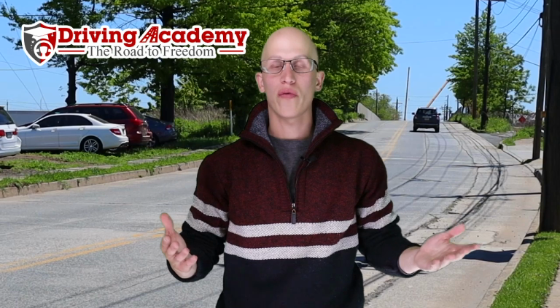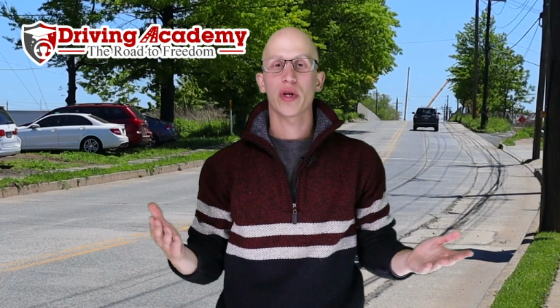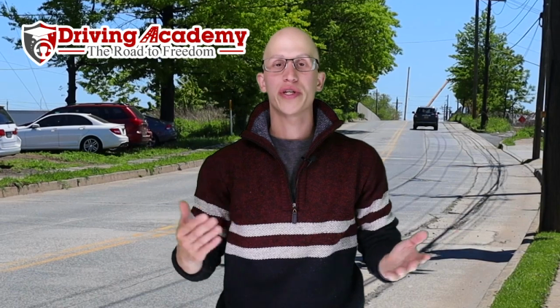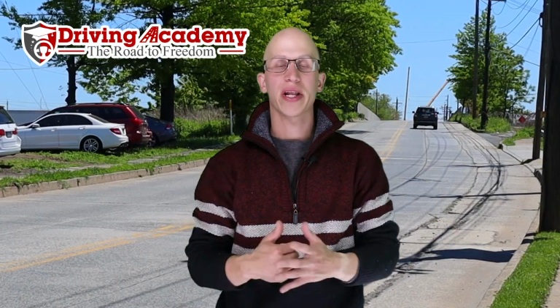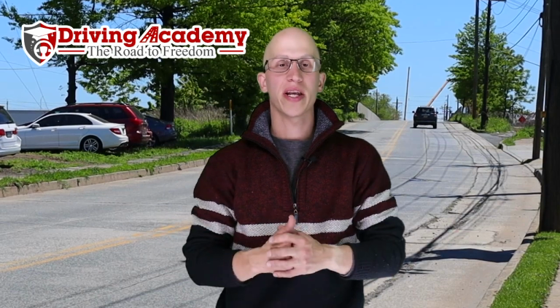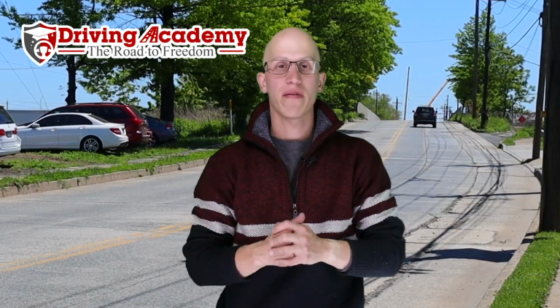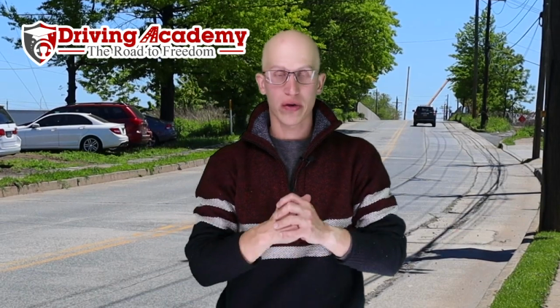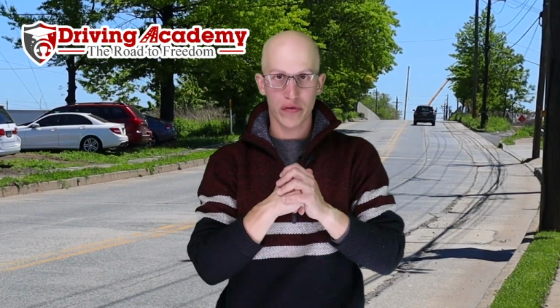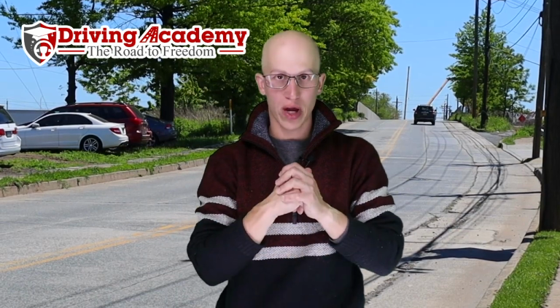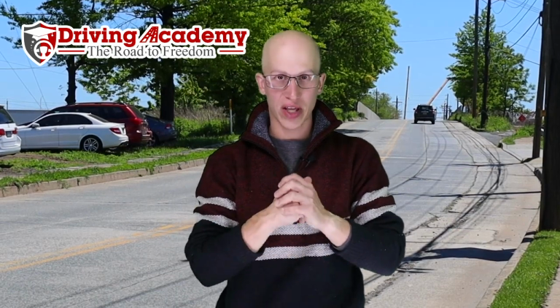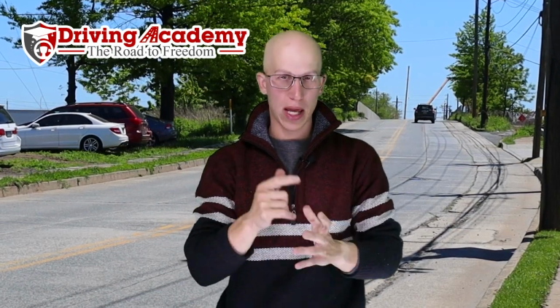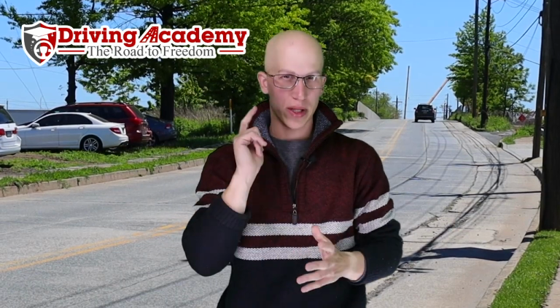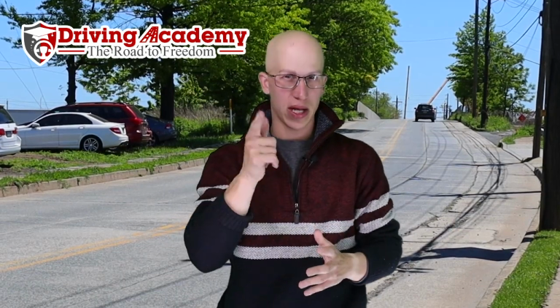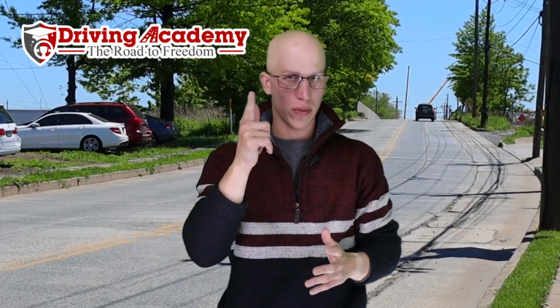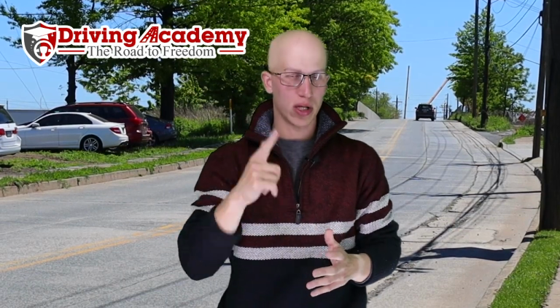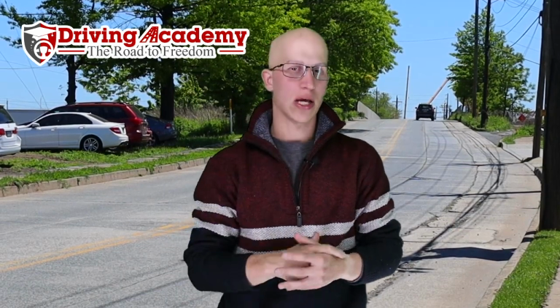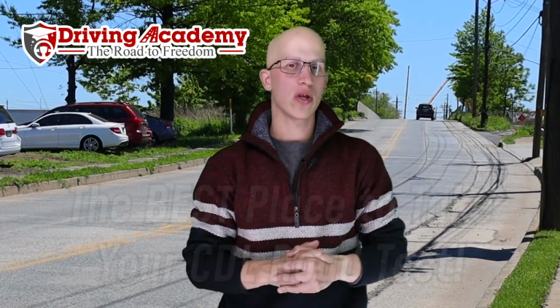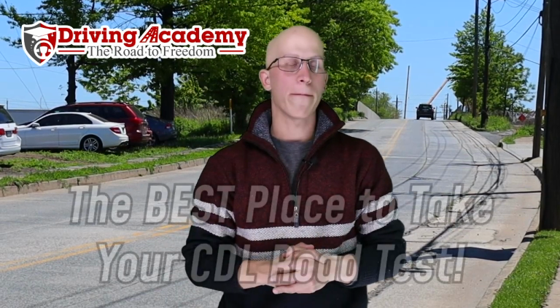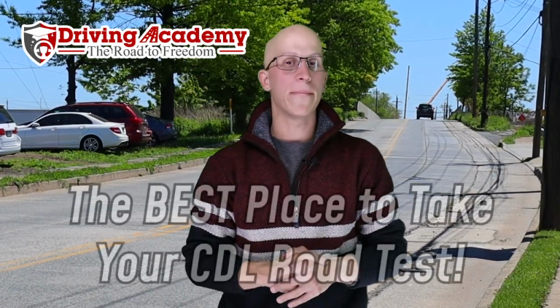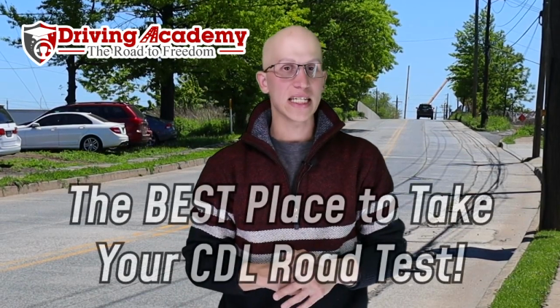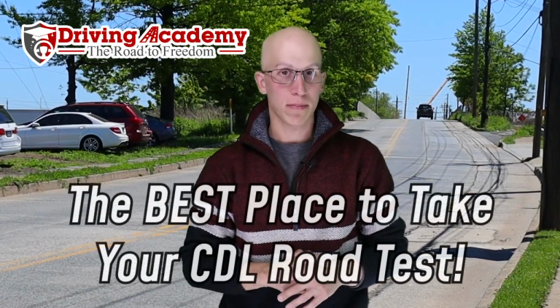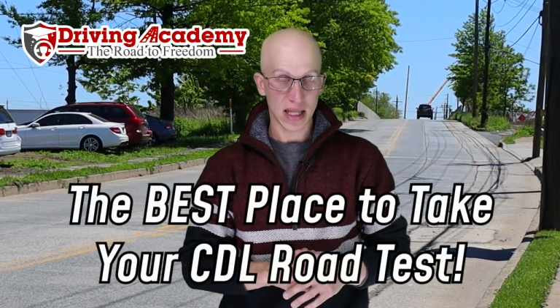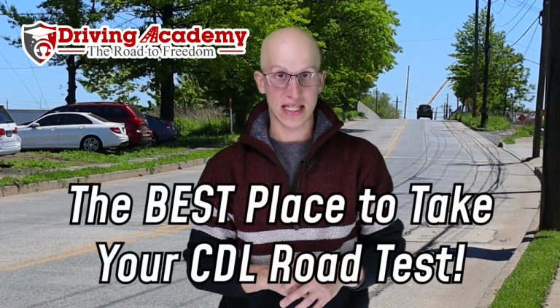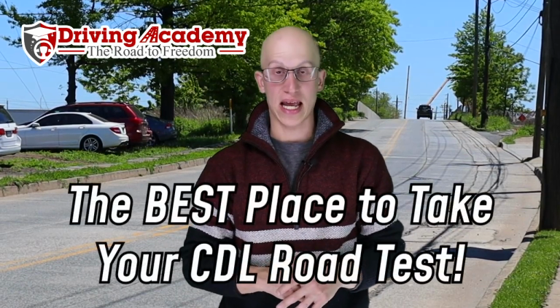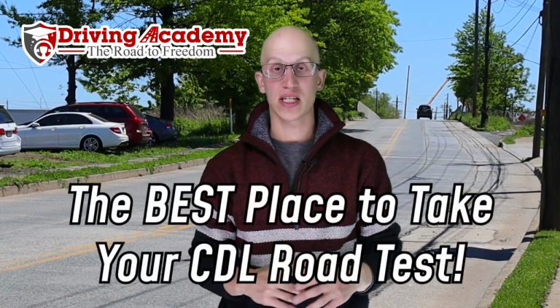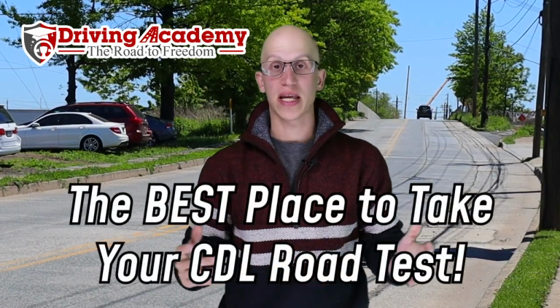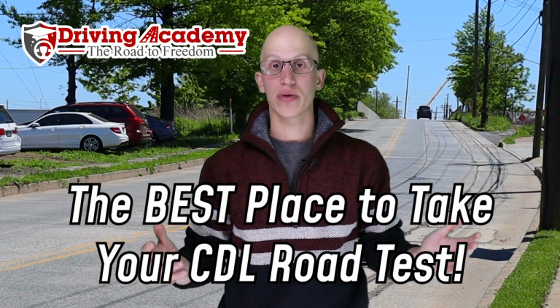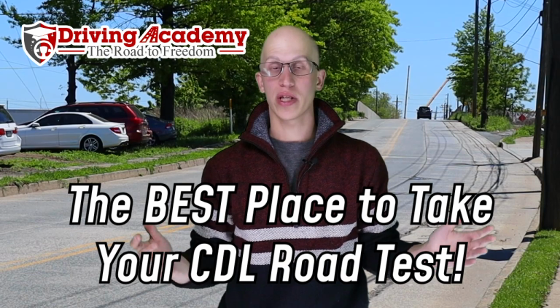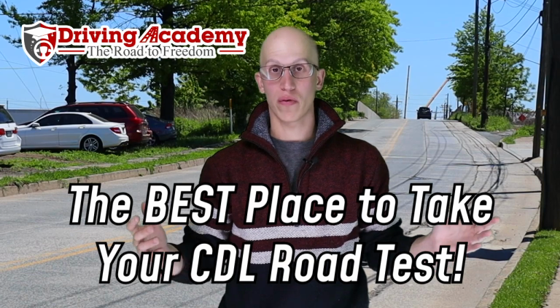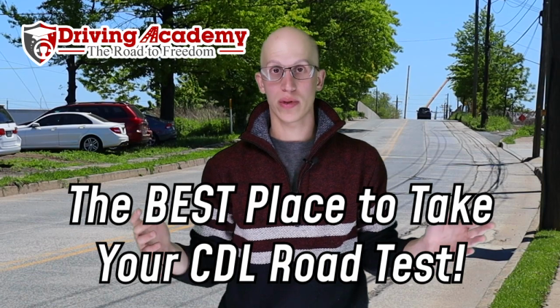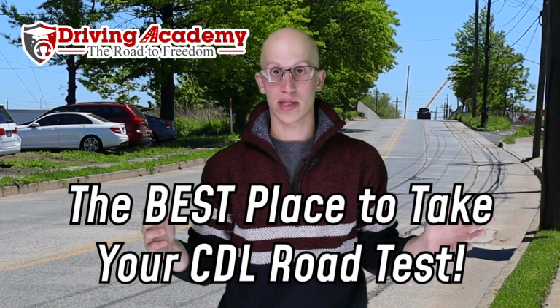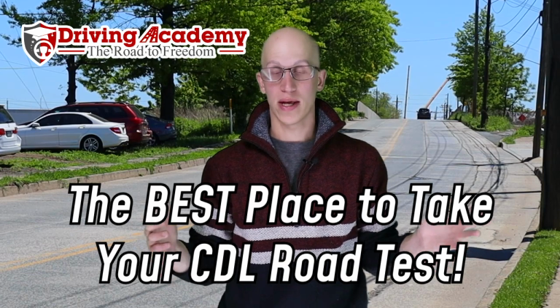Hello everyone, it's Jonathan here, founder of Draven Academy, and today I'm going to tell you the best place to actually take your CDL road test.